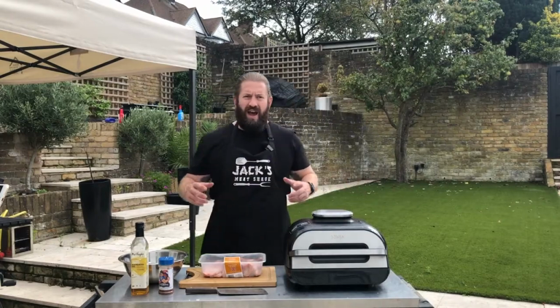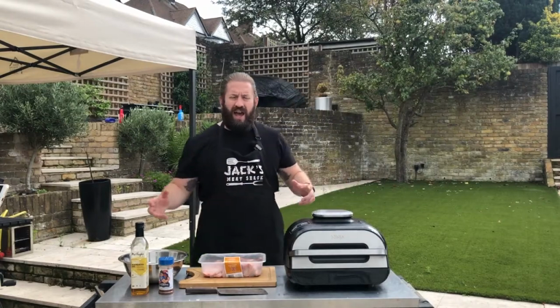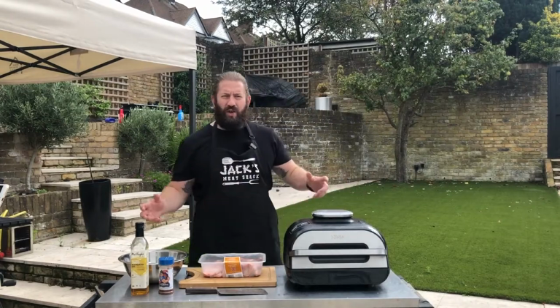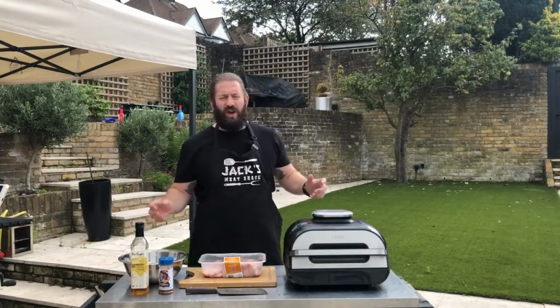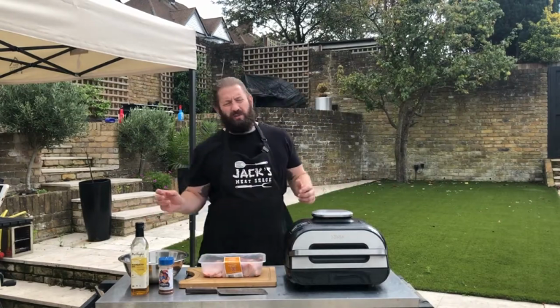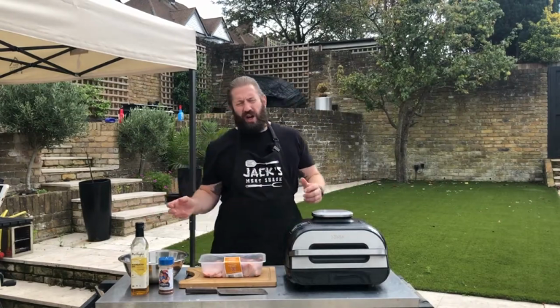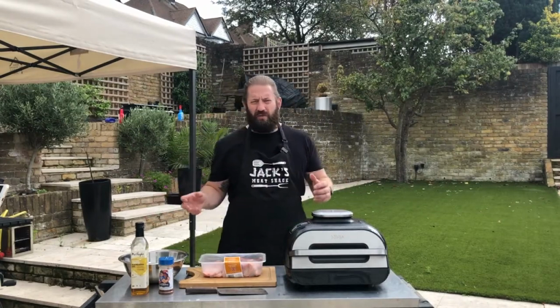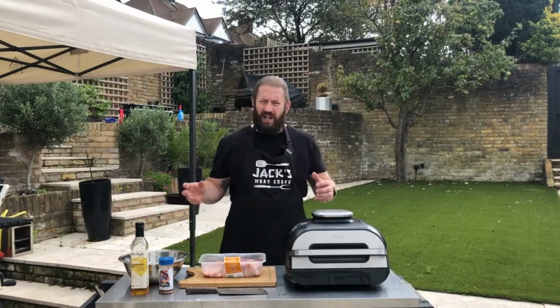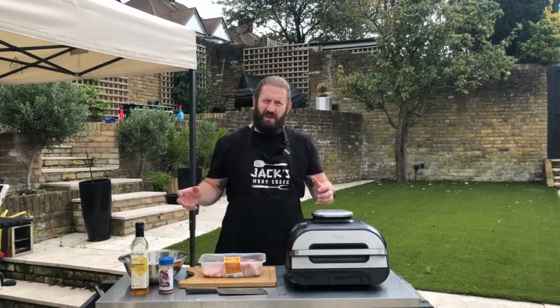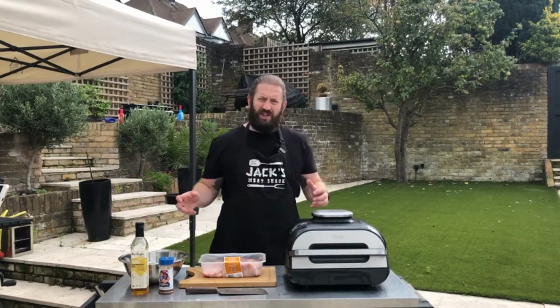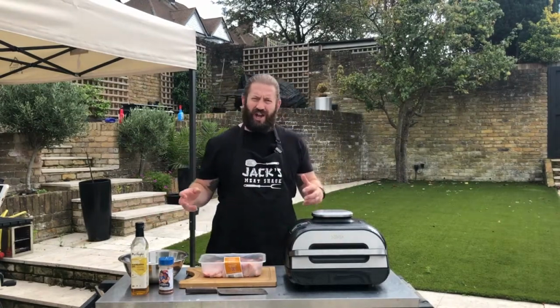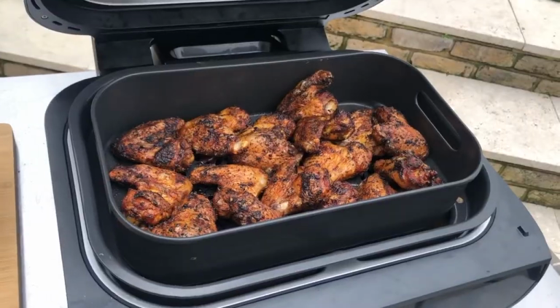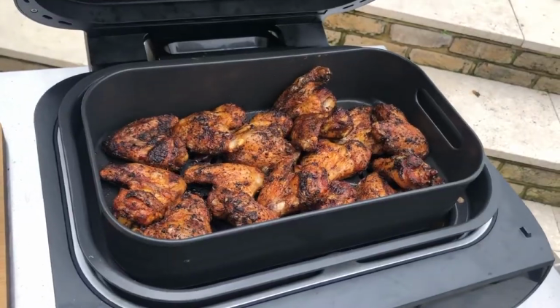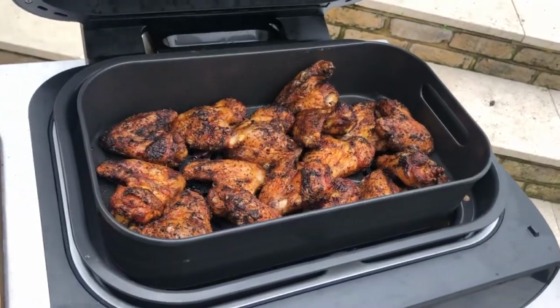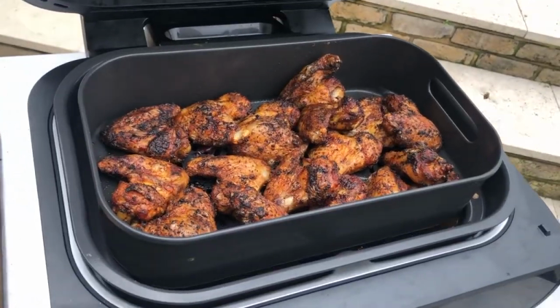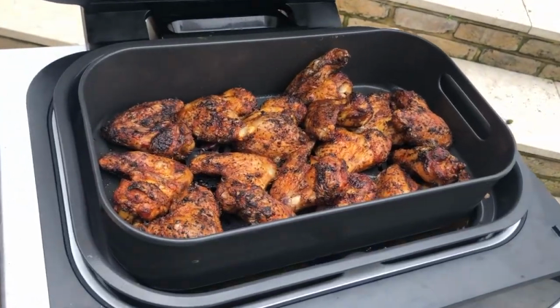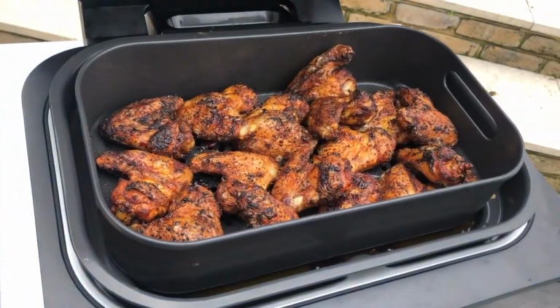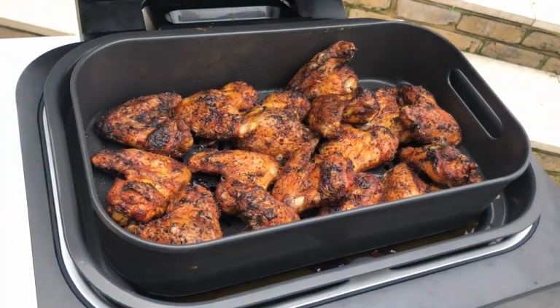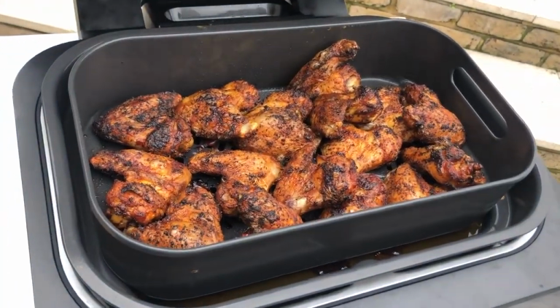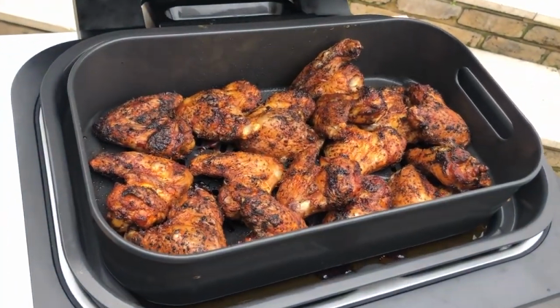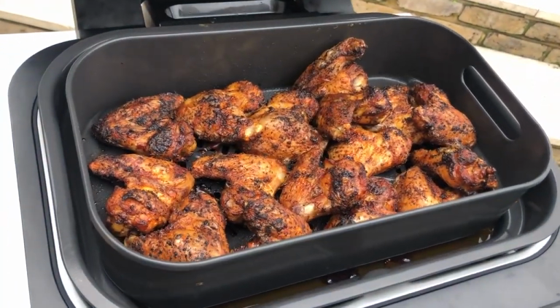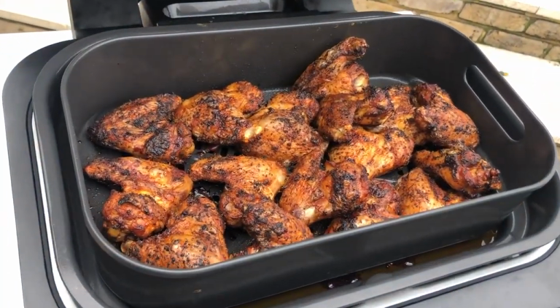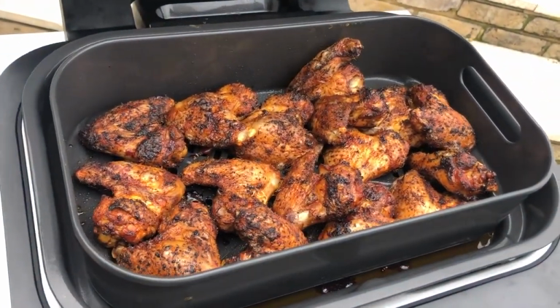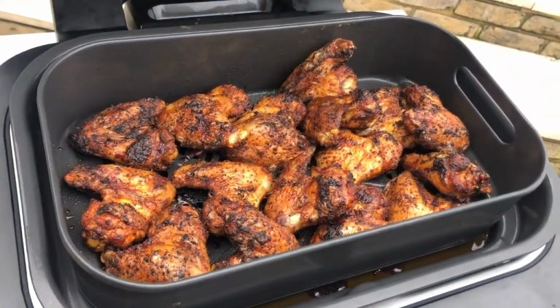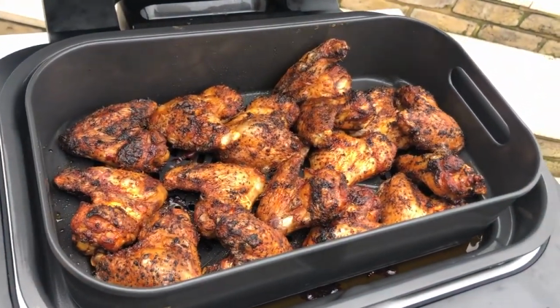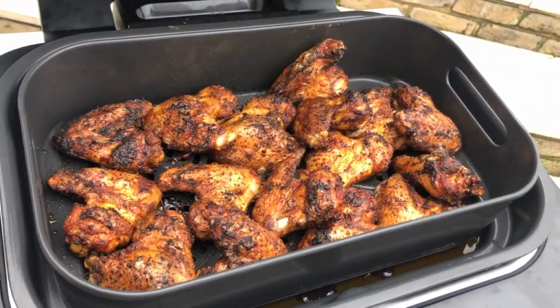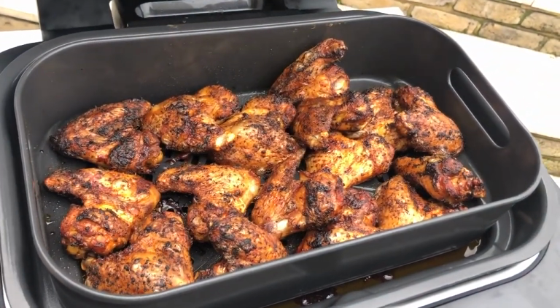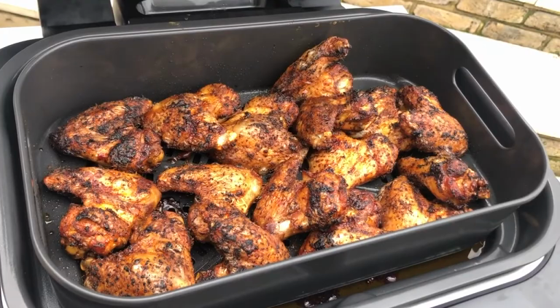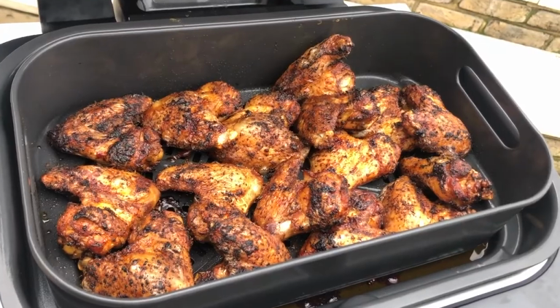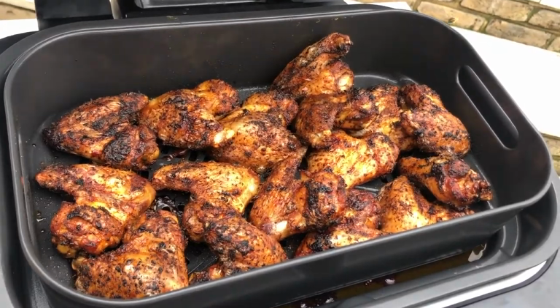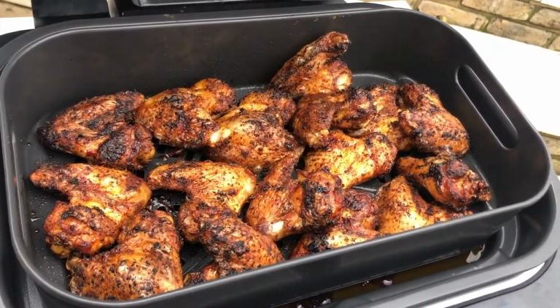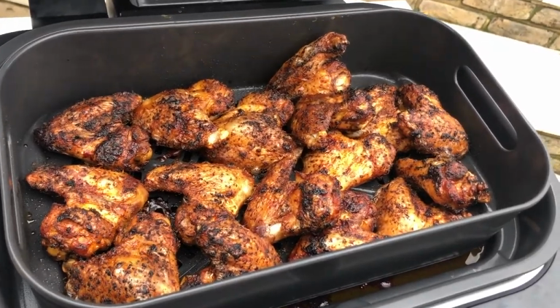How you doing? I'm Jack from Jack's Meat Shack and today we're going to cook some chicken wings on the Ninja Foodie Max Grill.